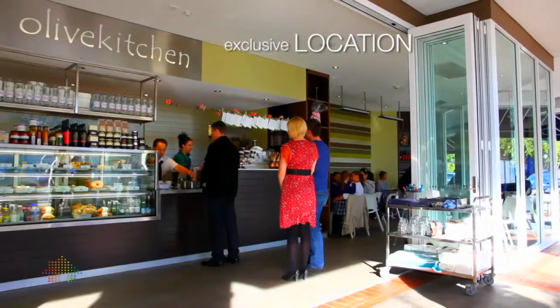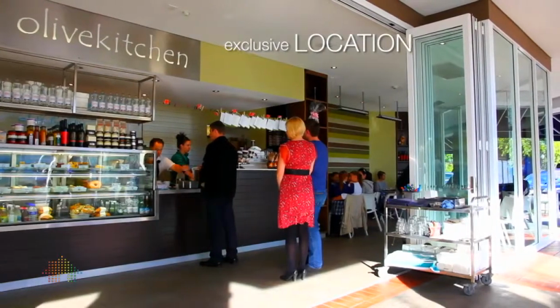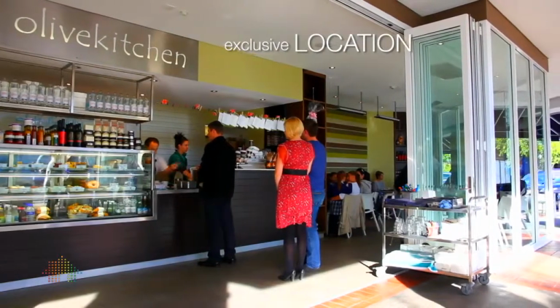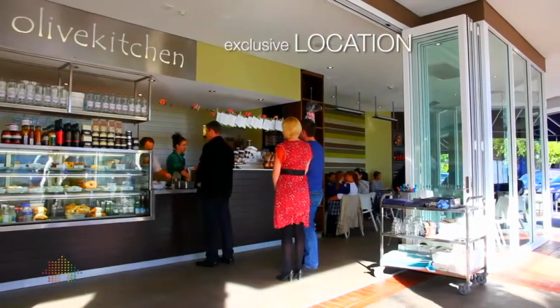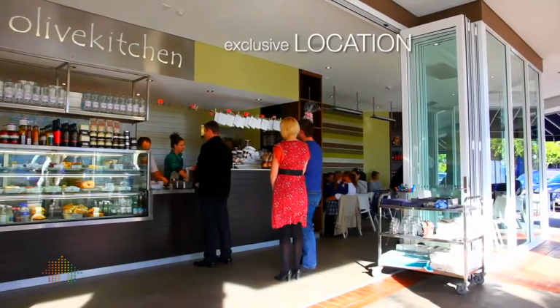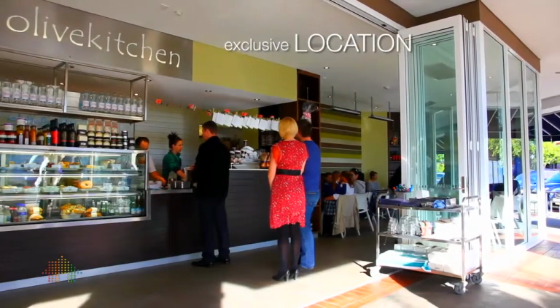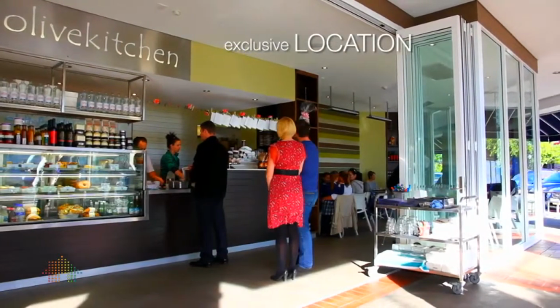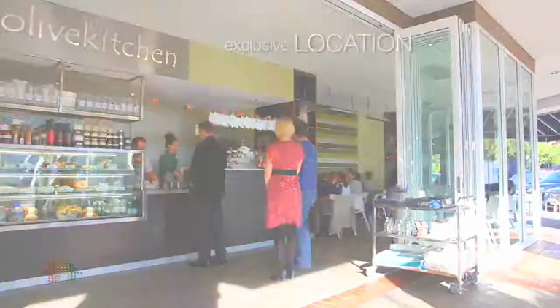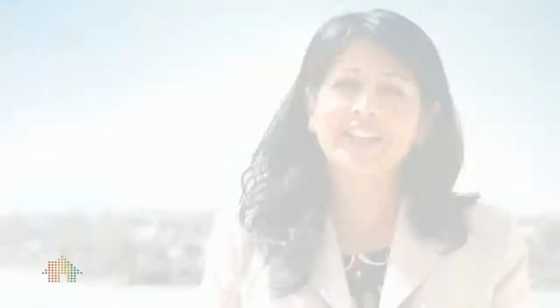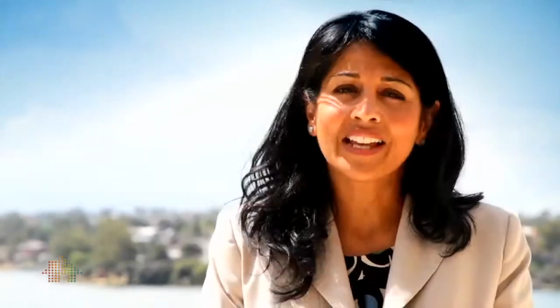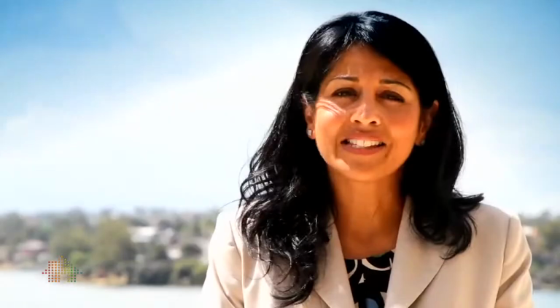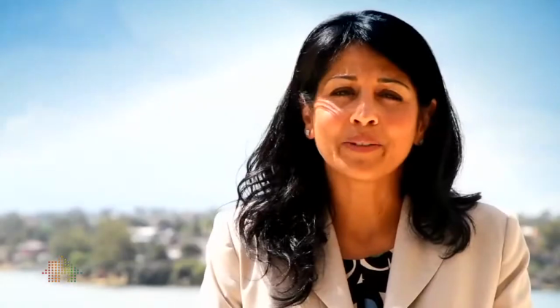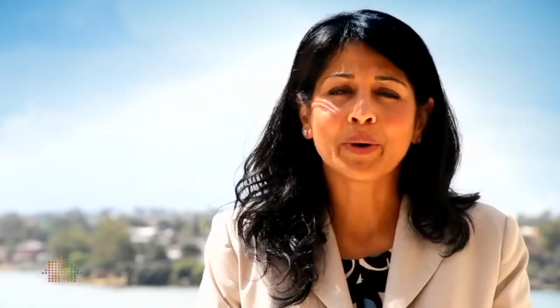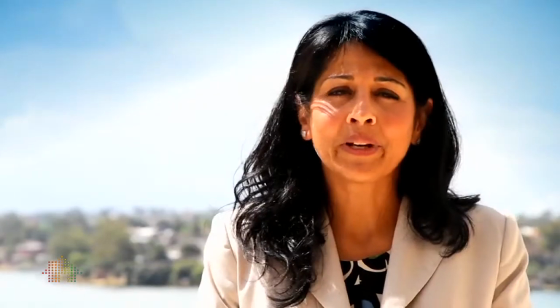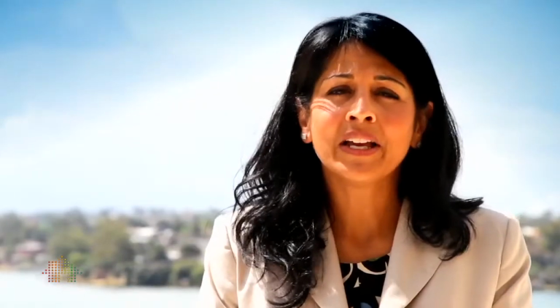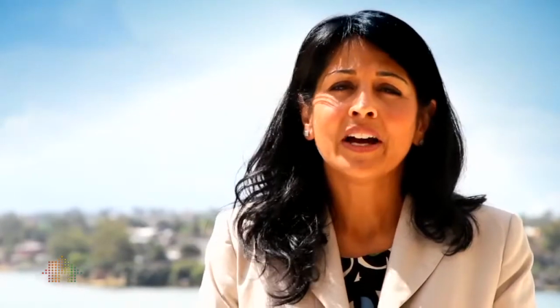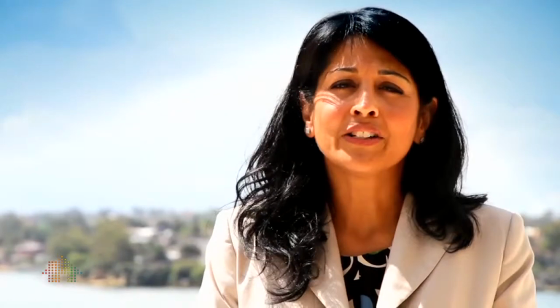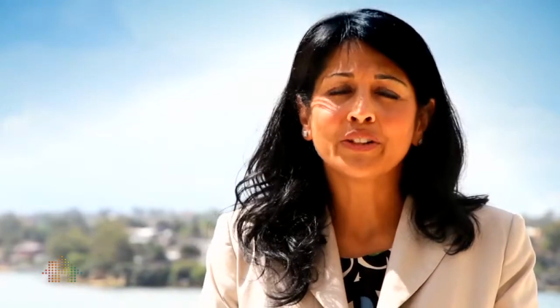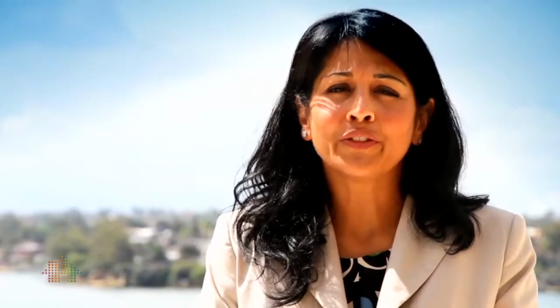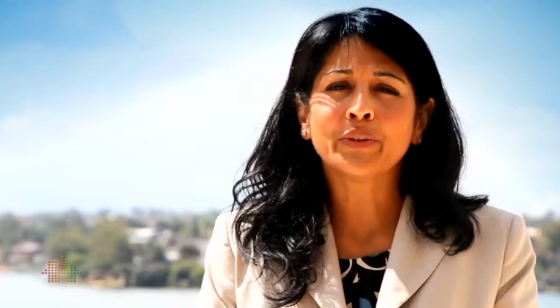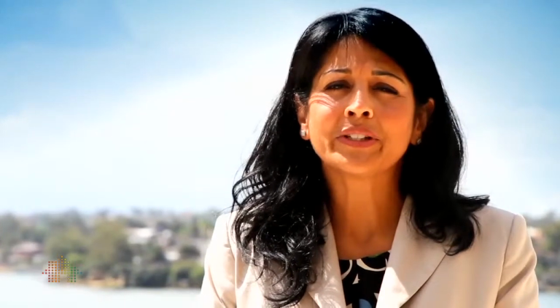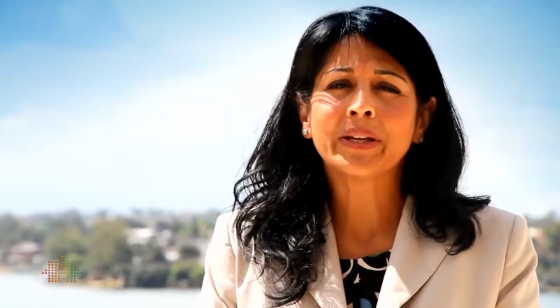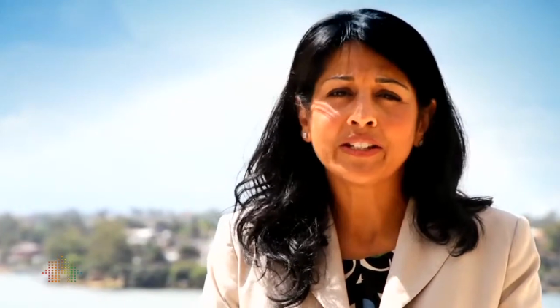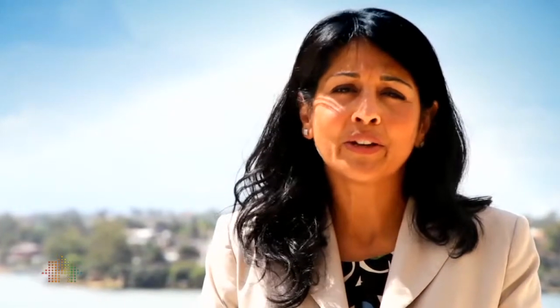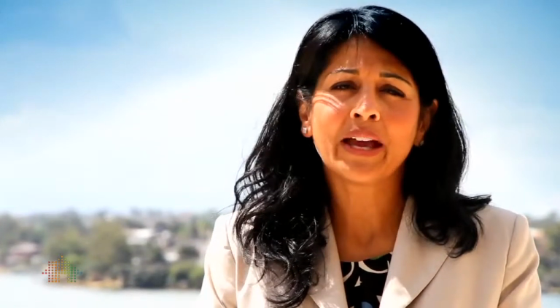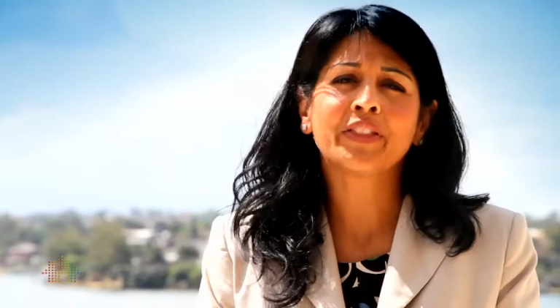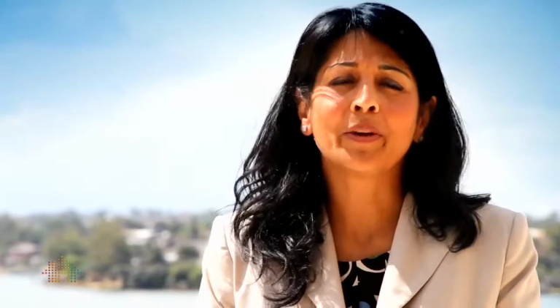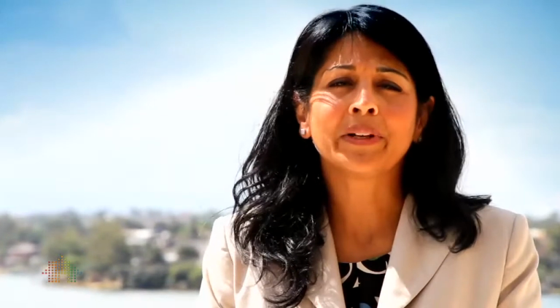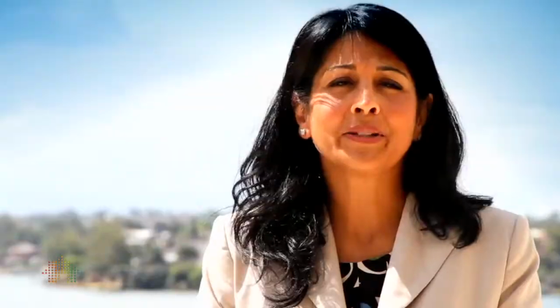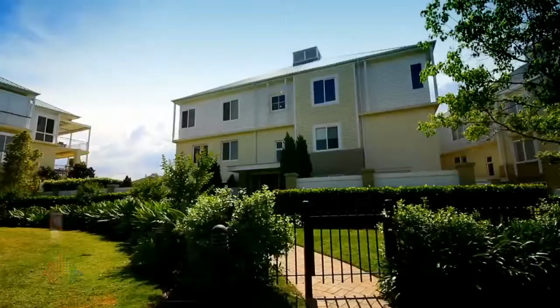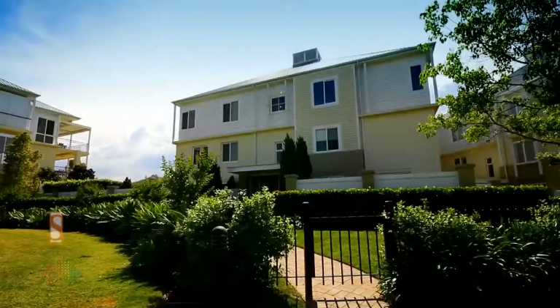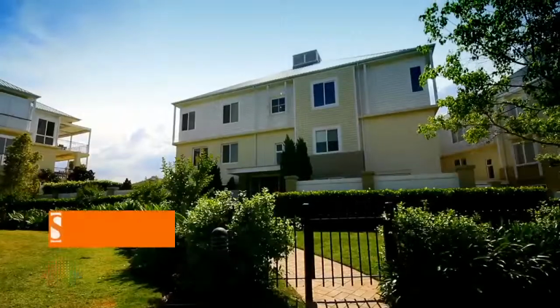Thank you for viewing this fantastic property. I do look forward to meeting you at the Open Inspections.